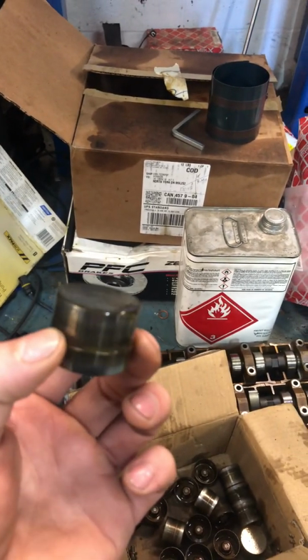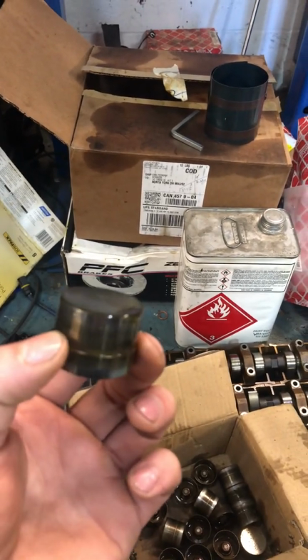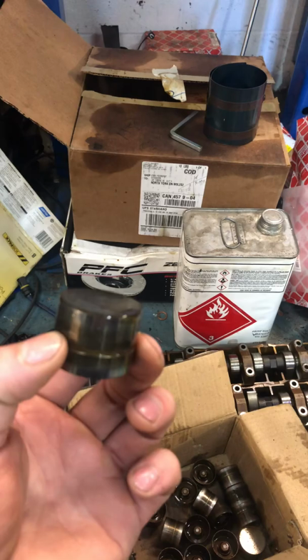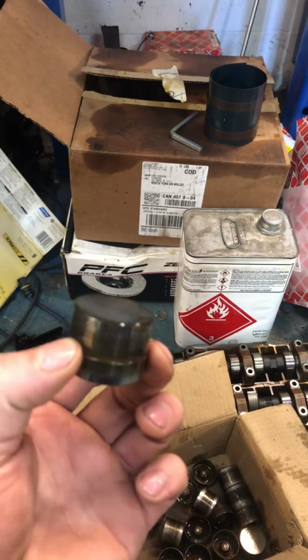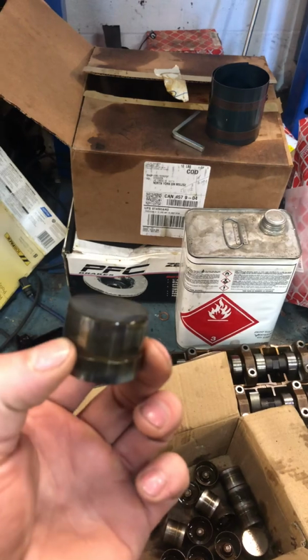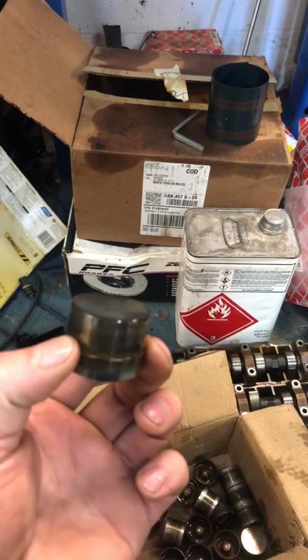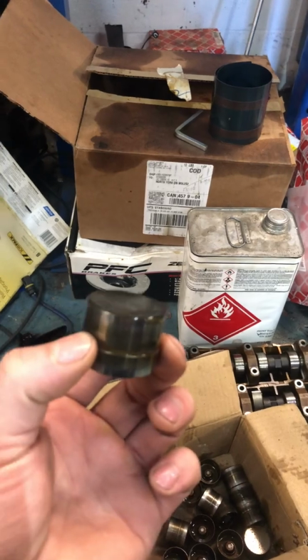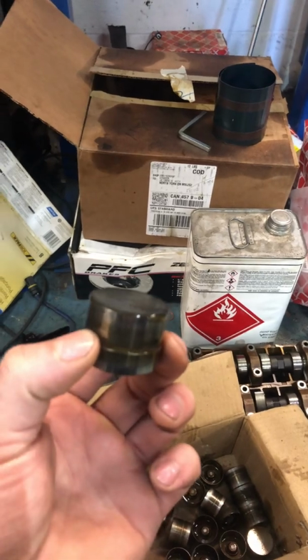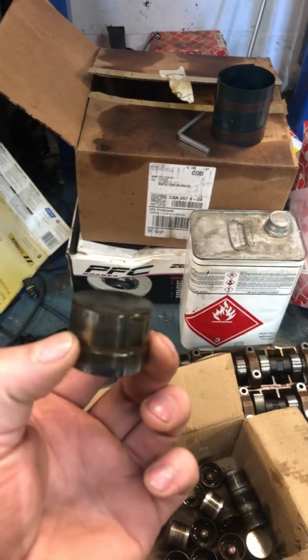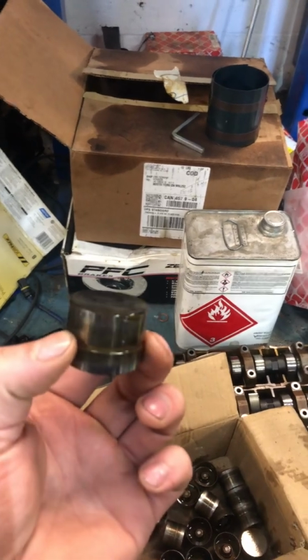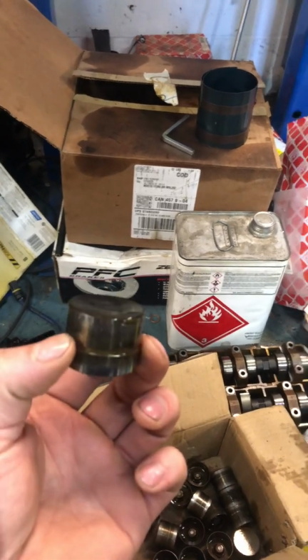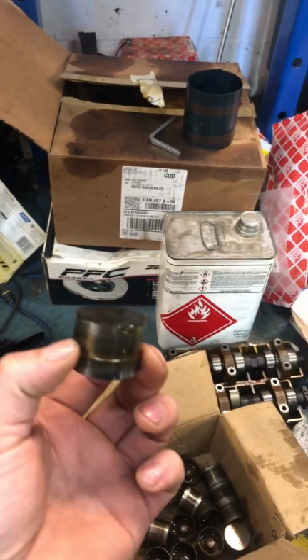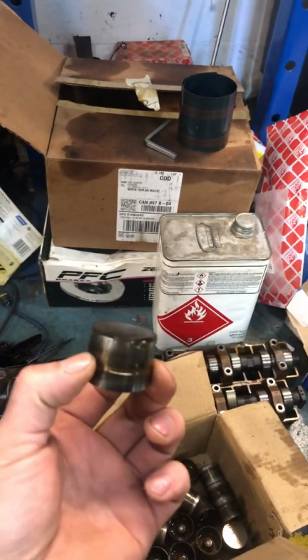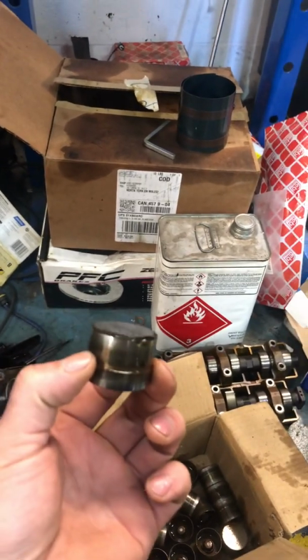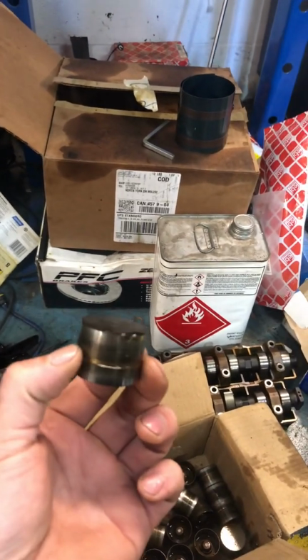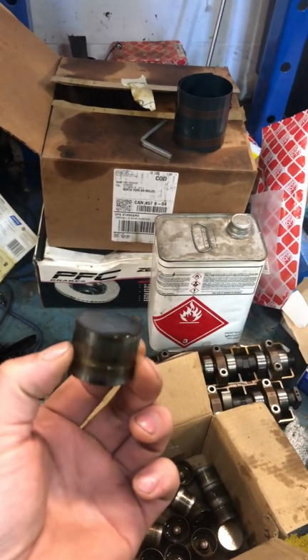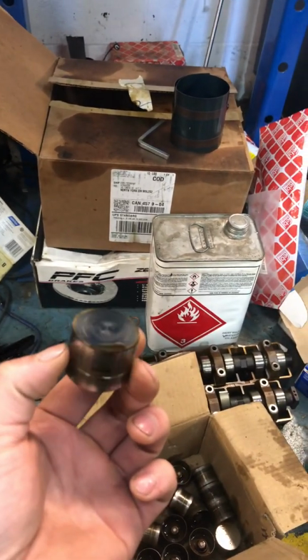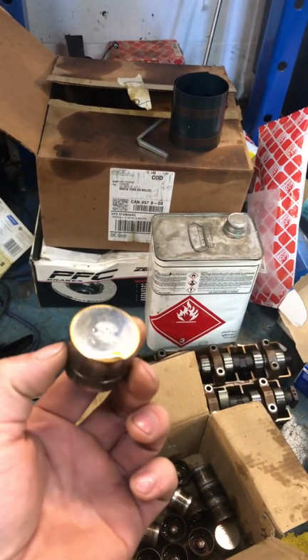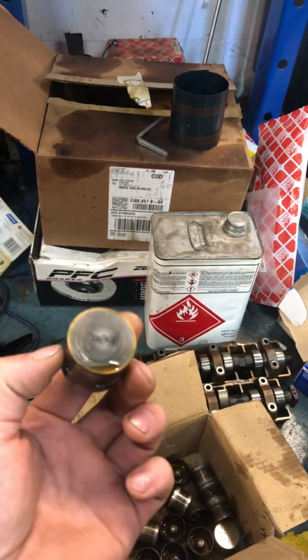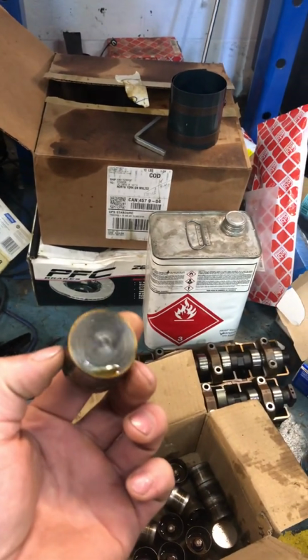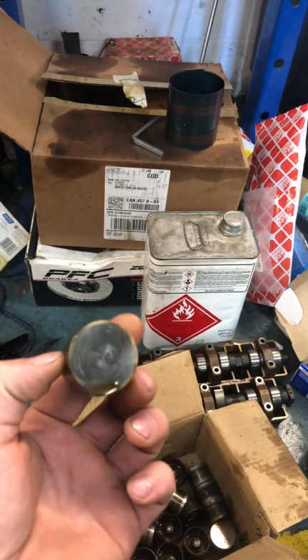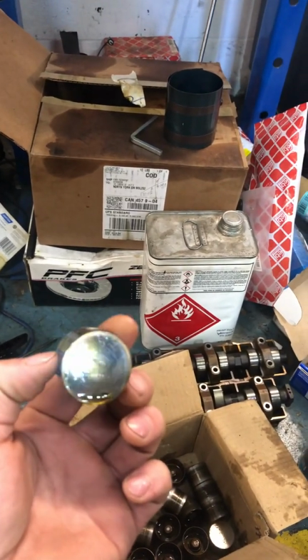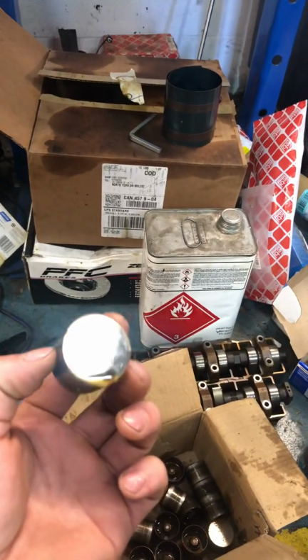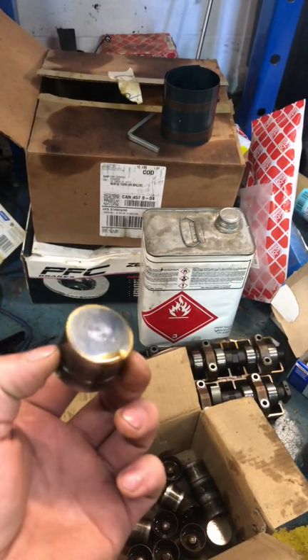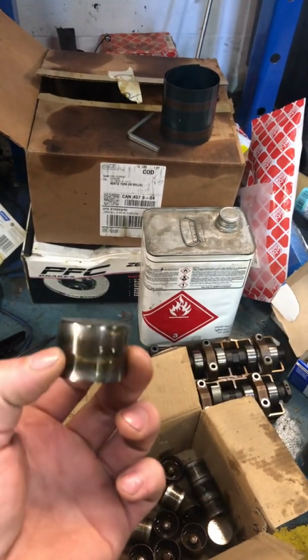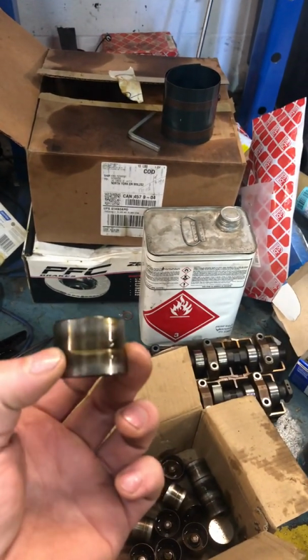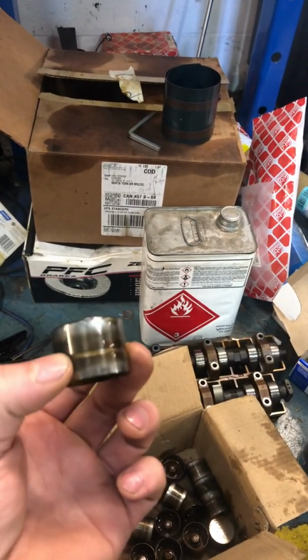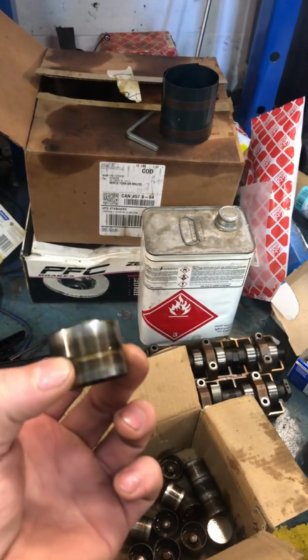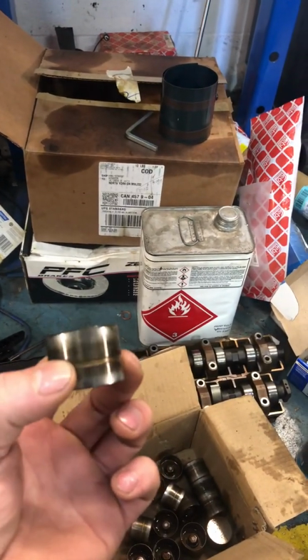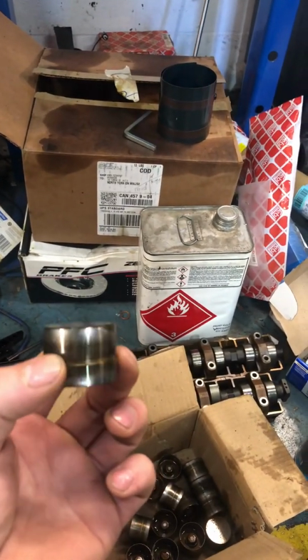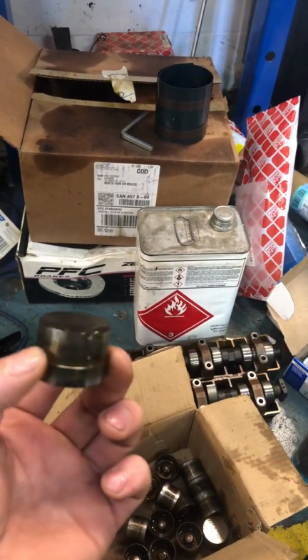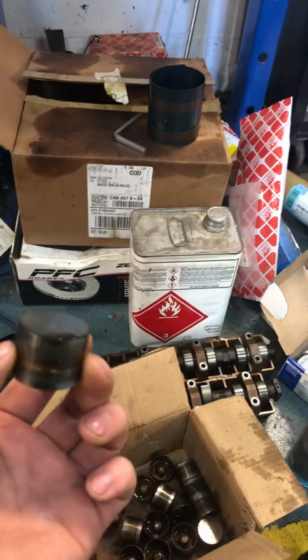The early M50 VANOS hydraulic lifters are actually bigger and heavier than the late M50 VANOS or M52 ones. That's why I didn't want to use my M50 head — less weight means the engine spins easier. So I'm going to use everything from an M52 head.